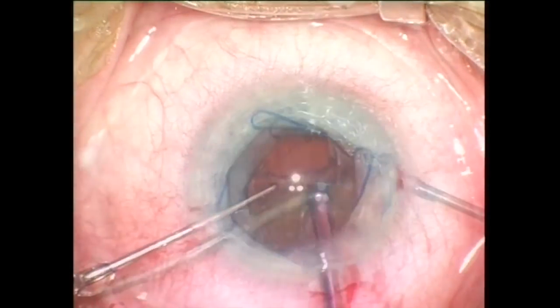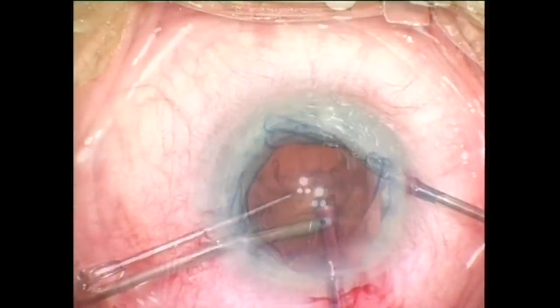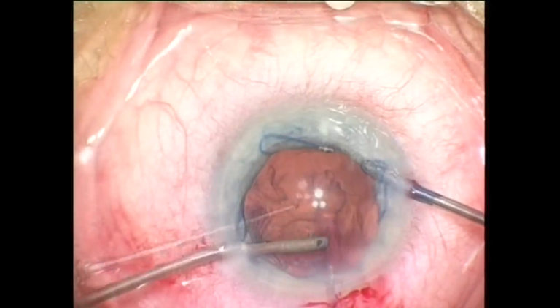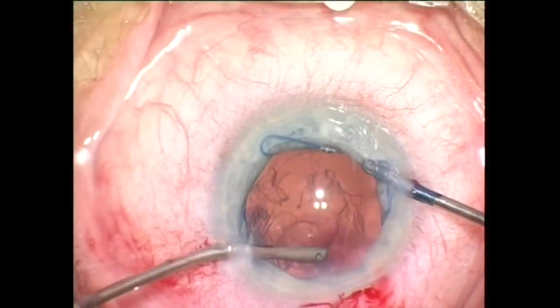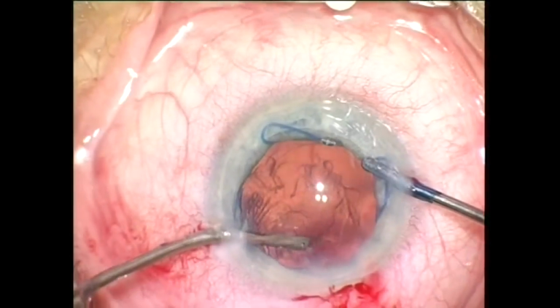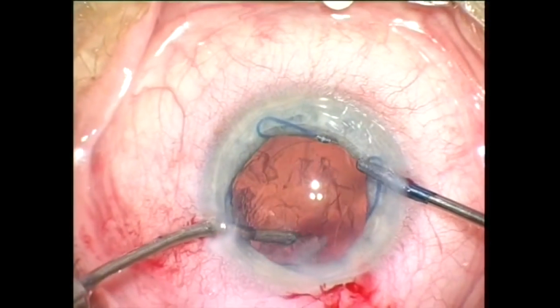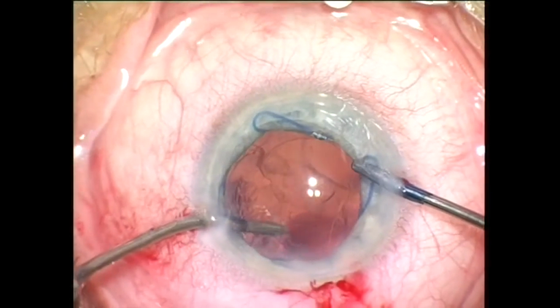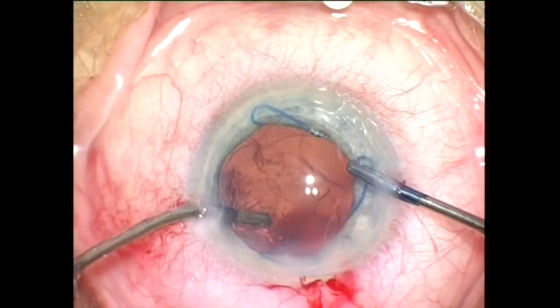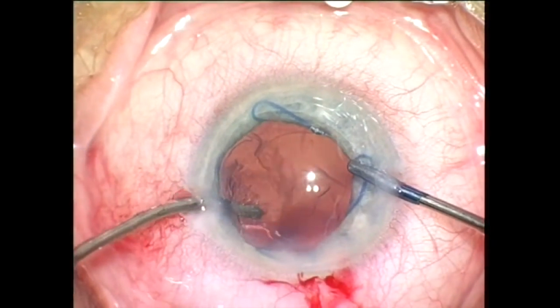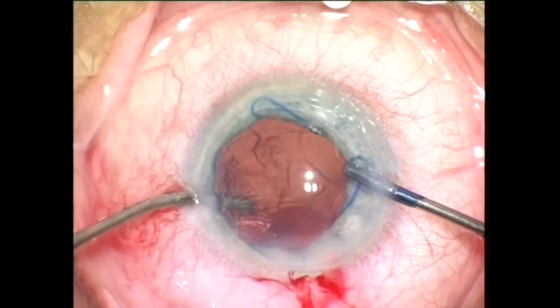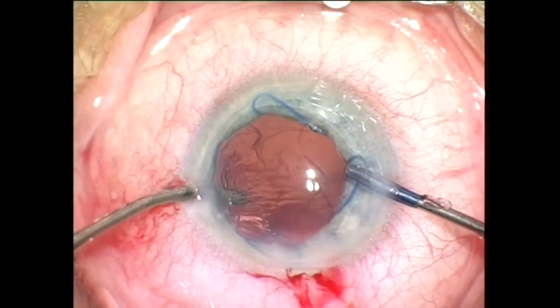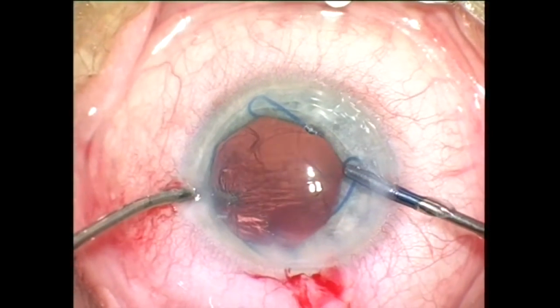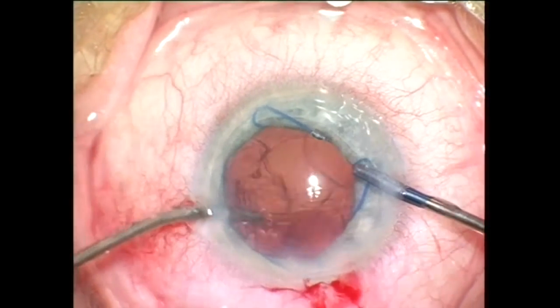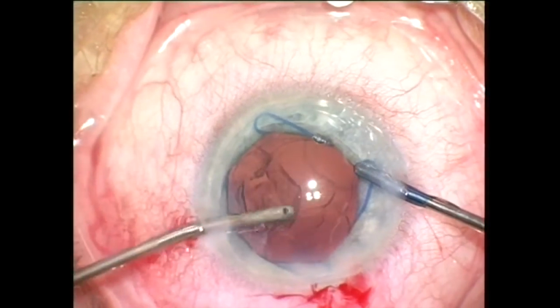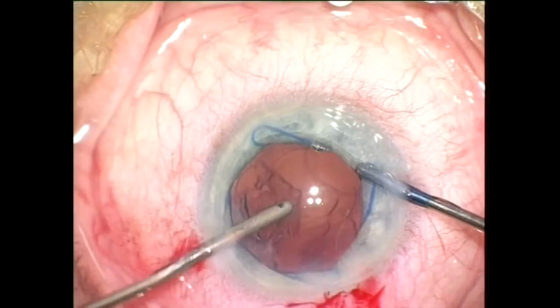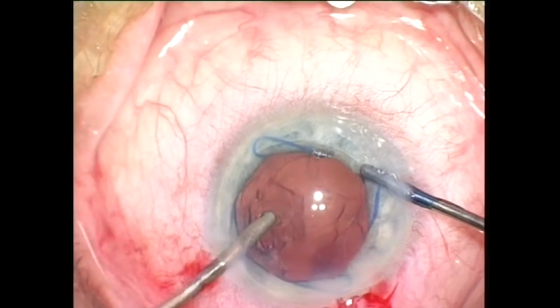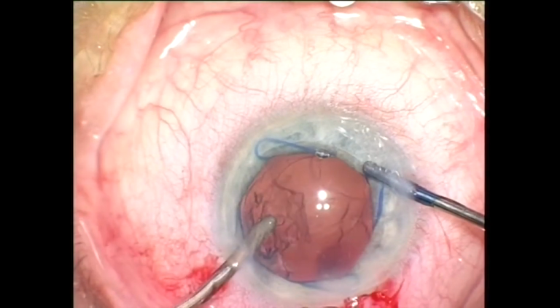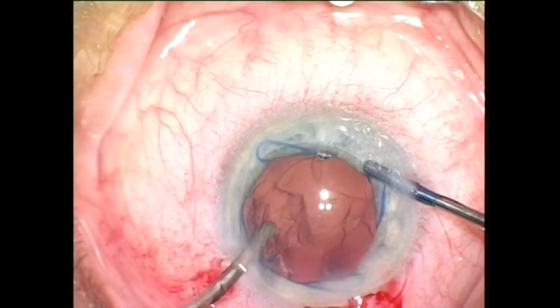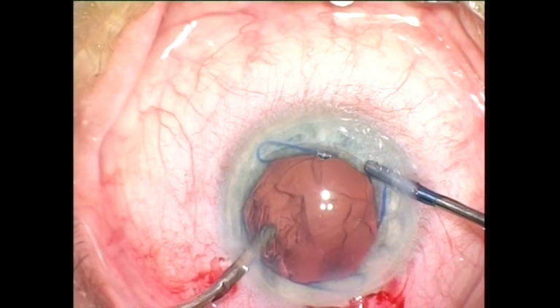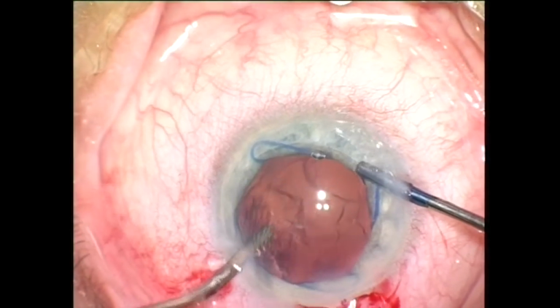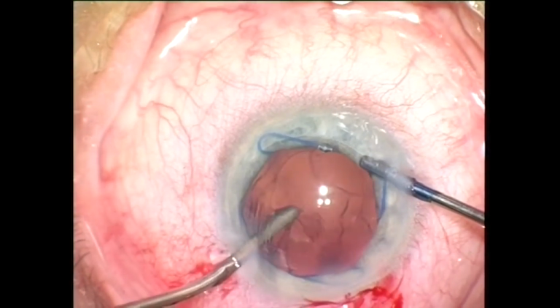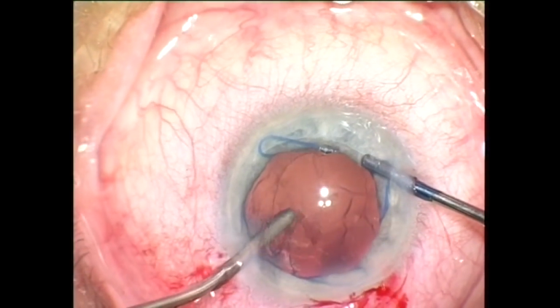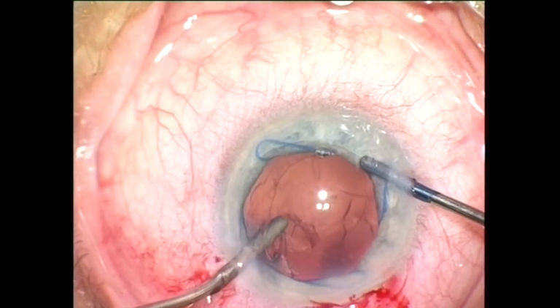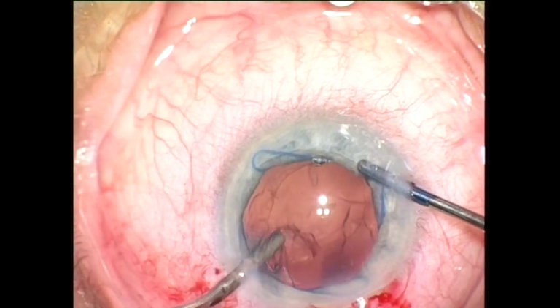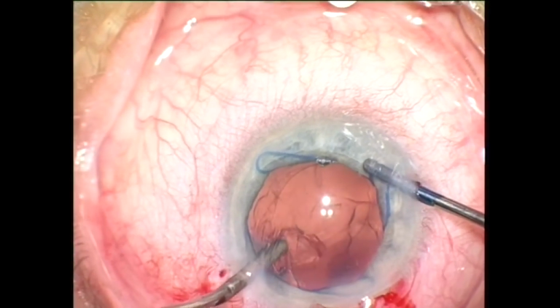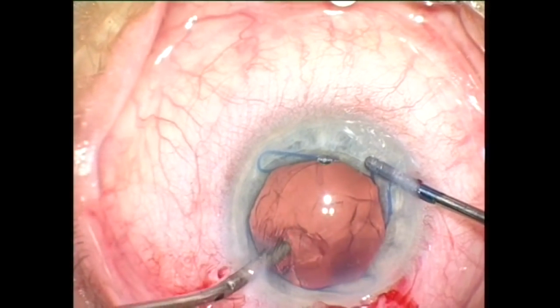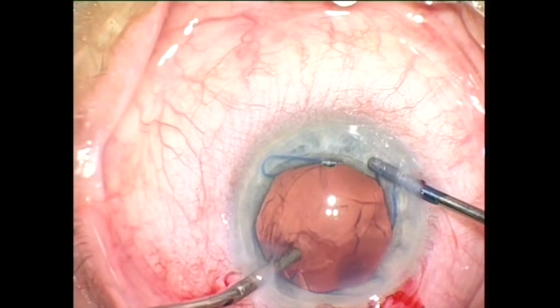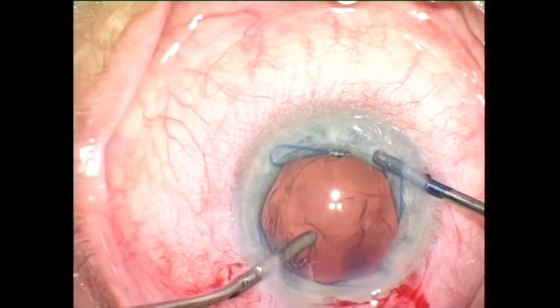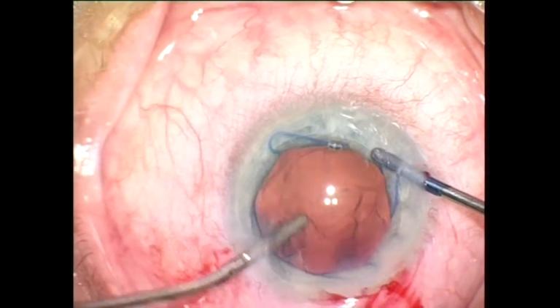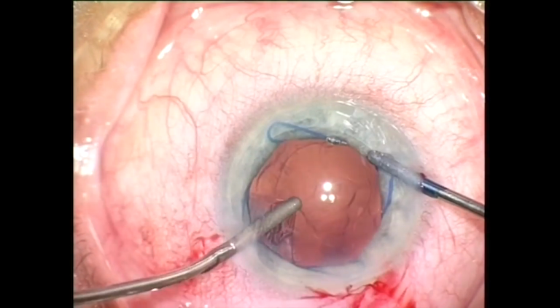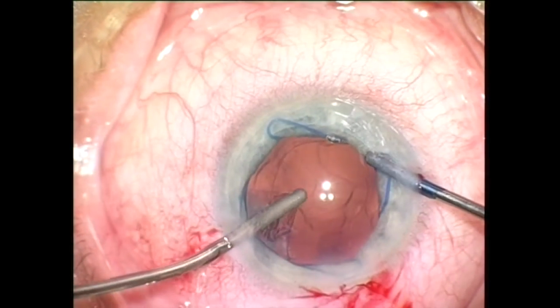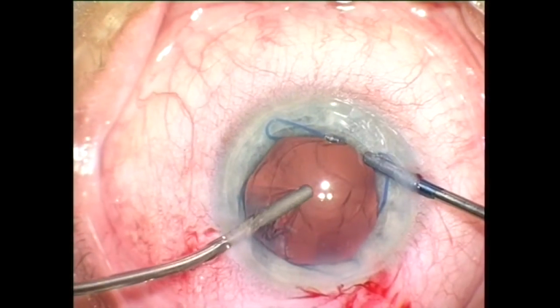Bimanual irrigation-aspiration allows me to reach cortical material in every segment of the capsular bag.